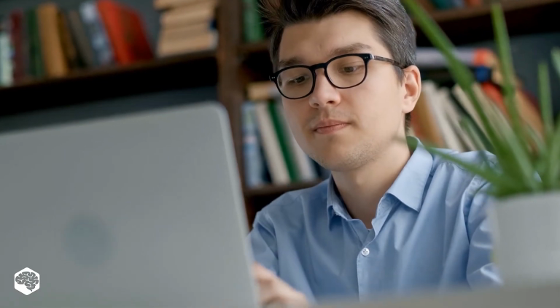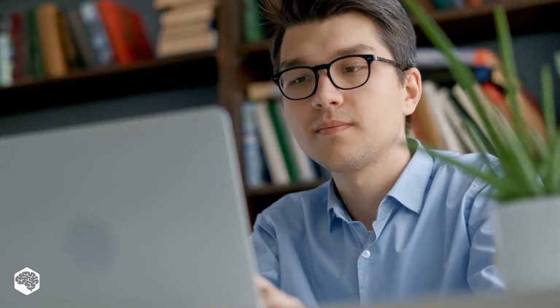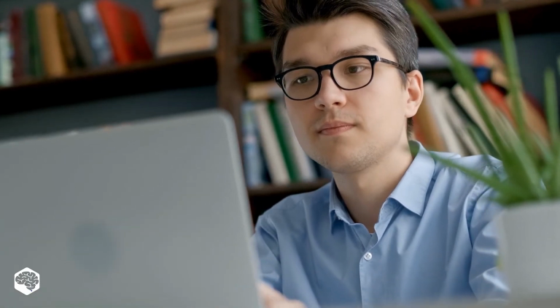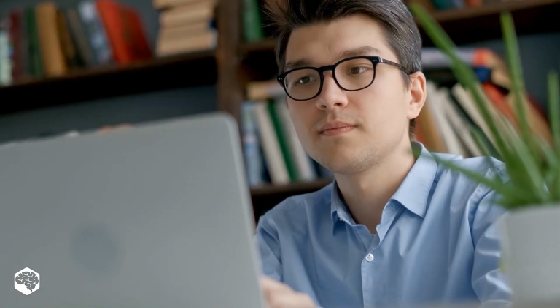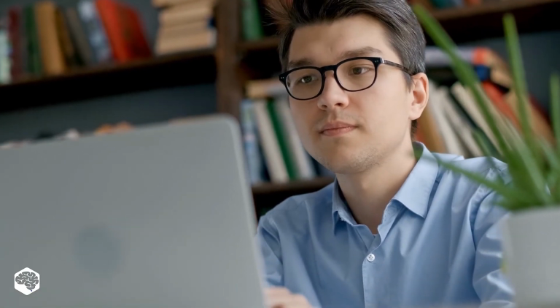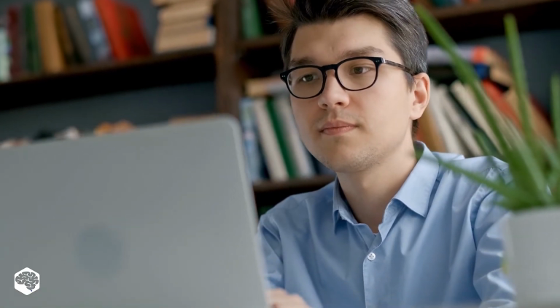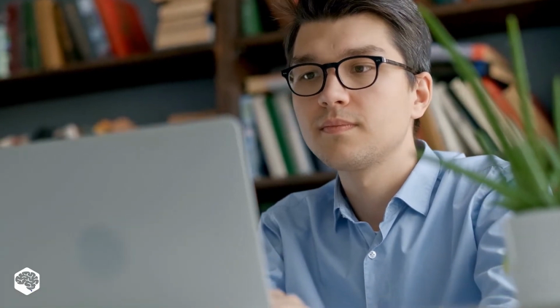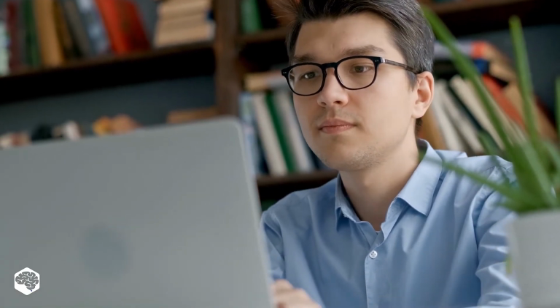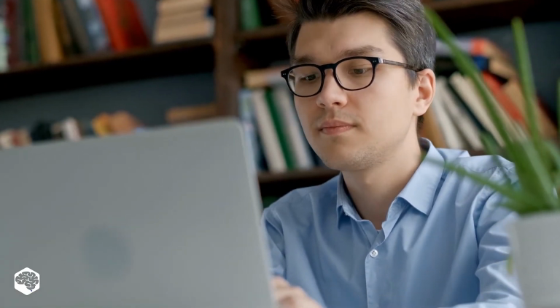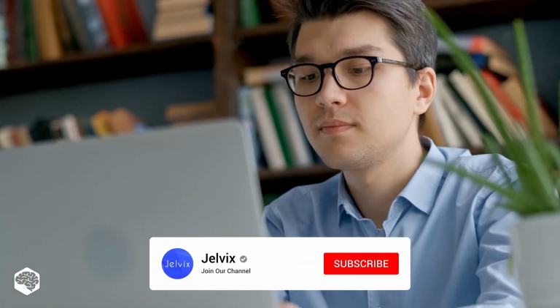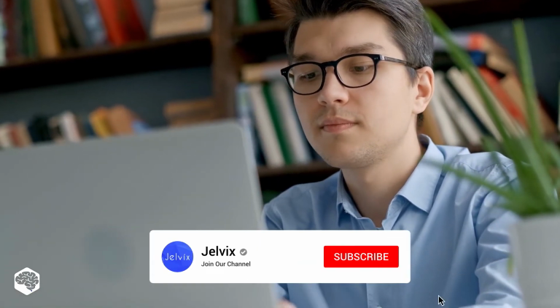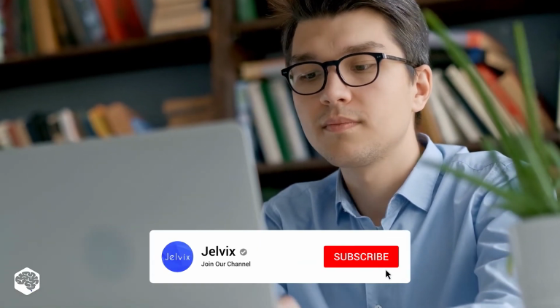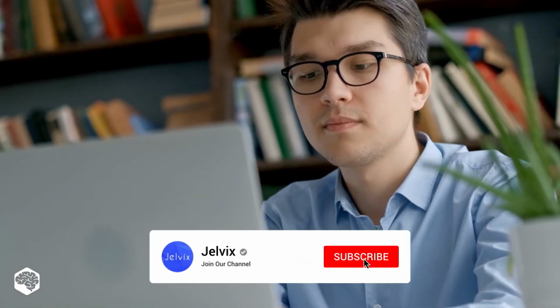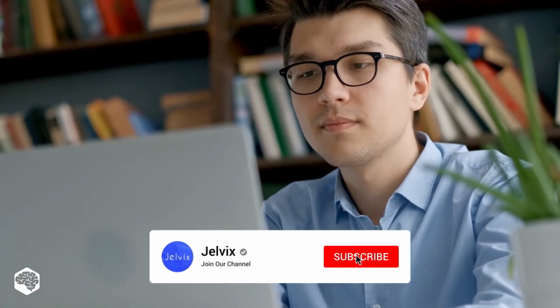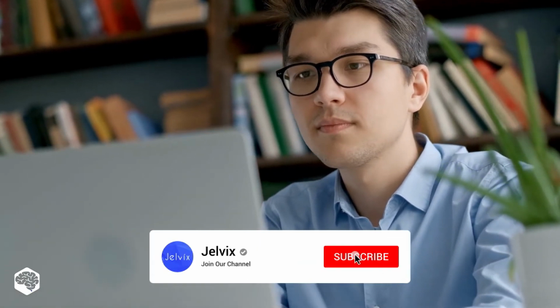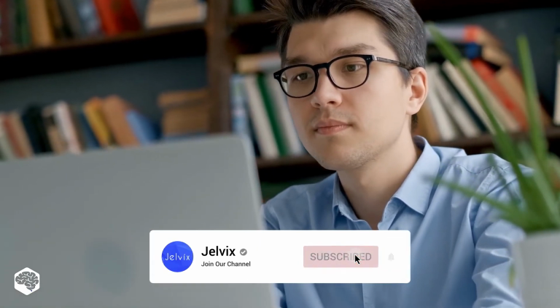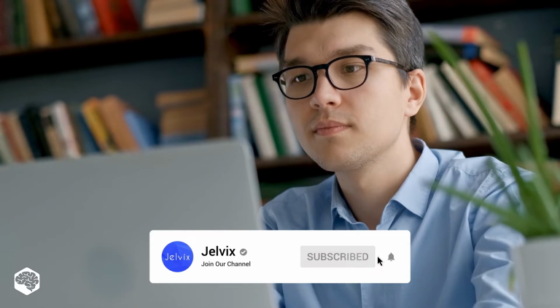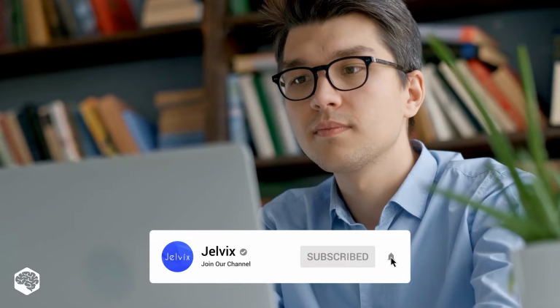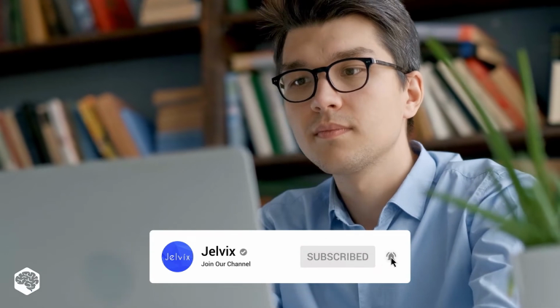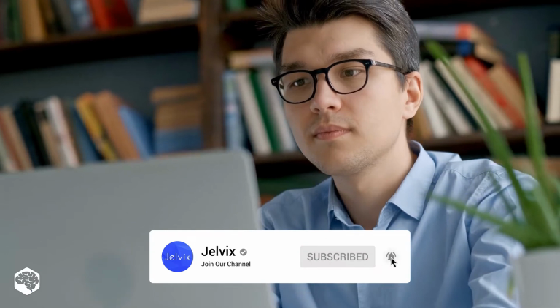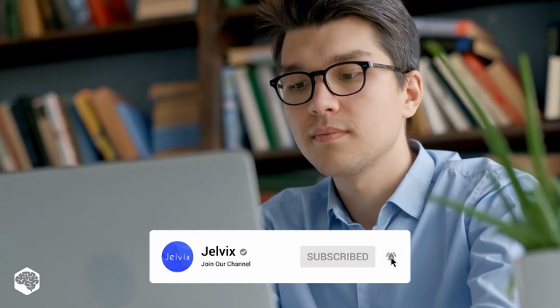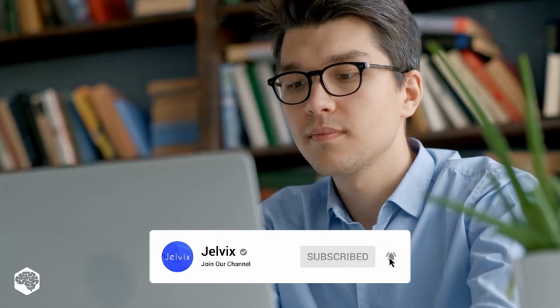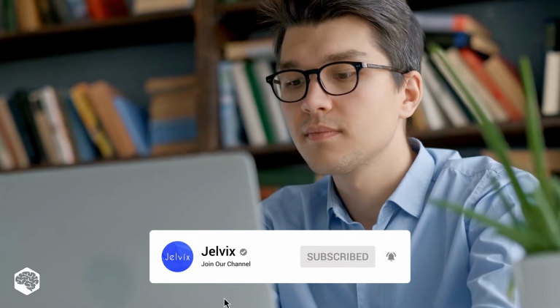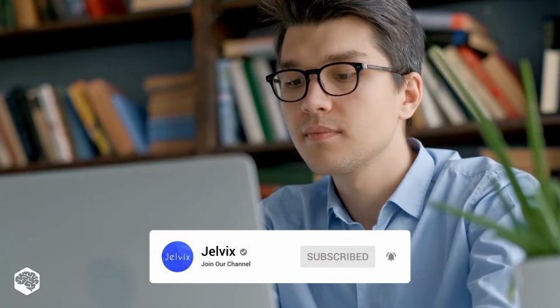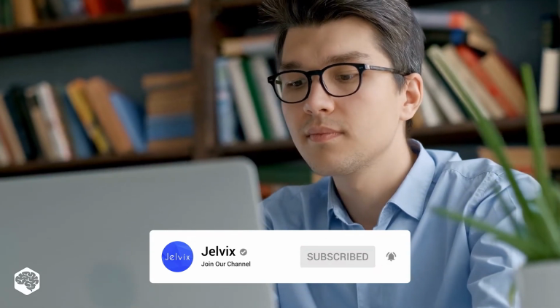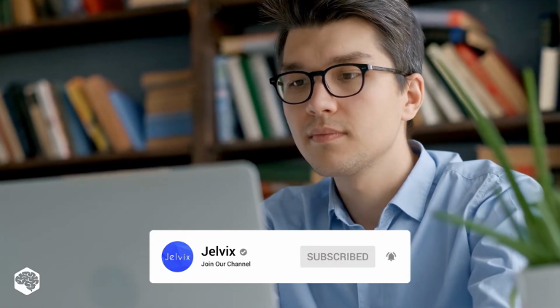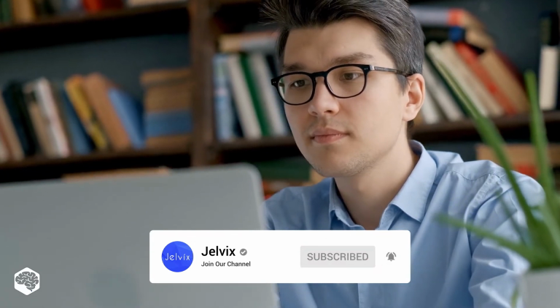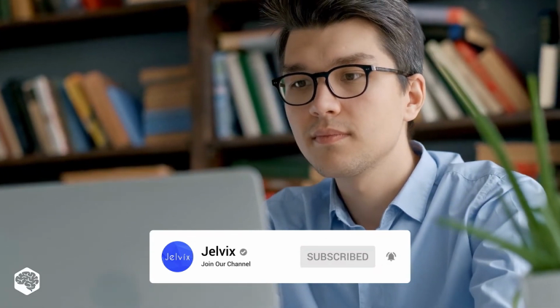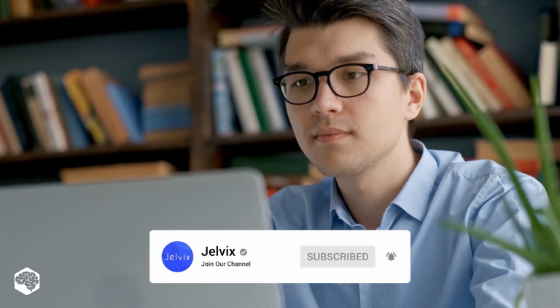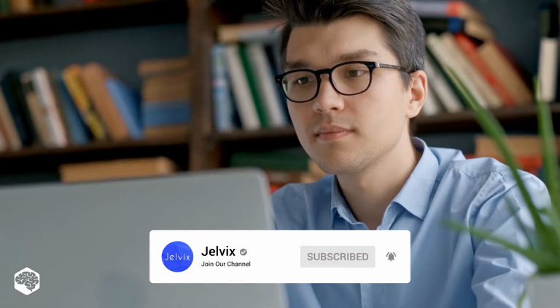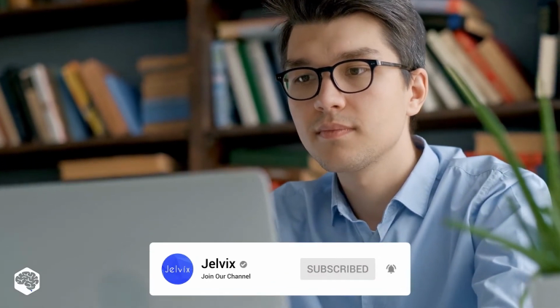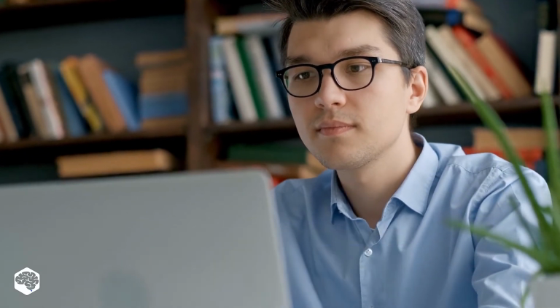You're on the Jelvix channel — Tech in 5 minutes. Don't forget to subscribe not to miss new videos. We release weekly.